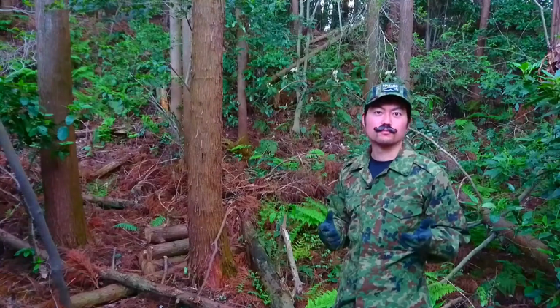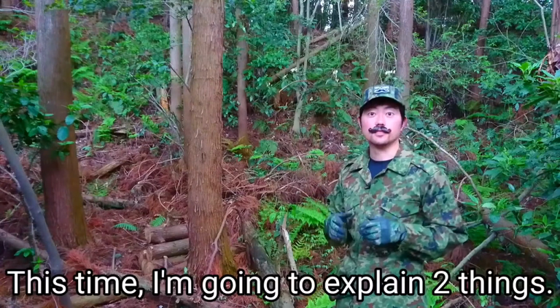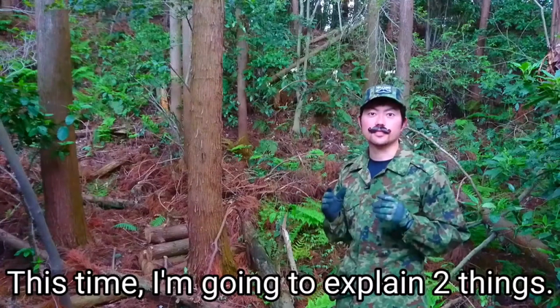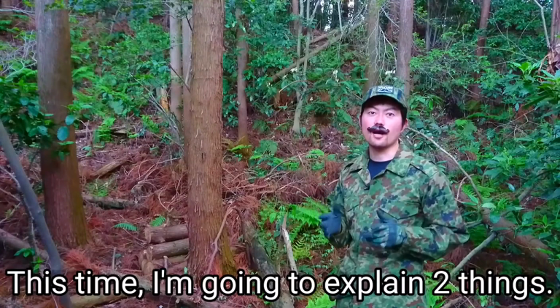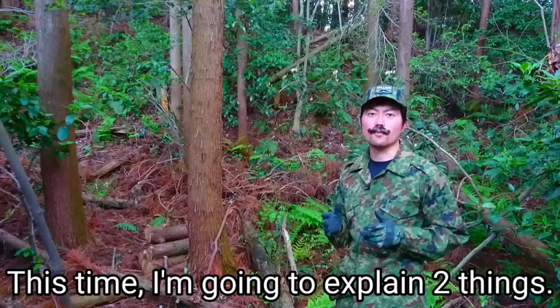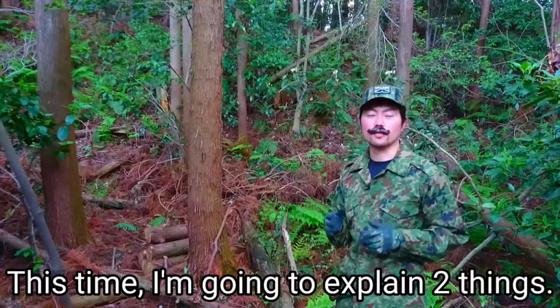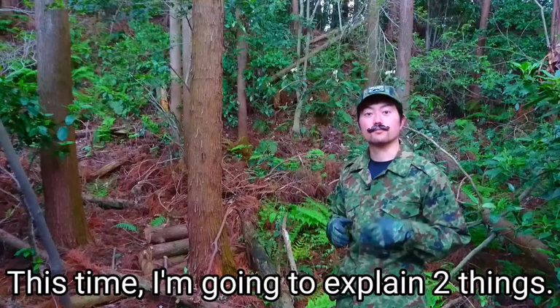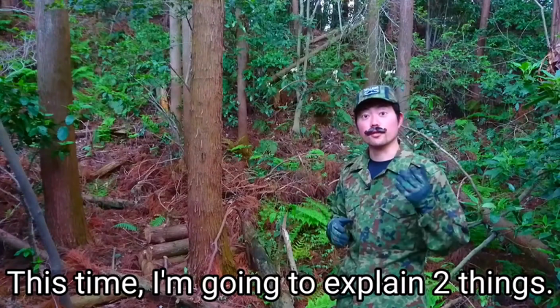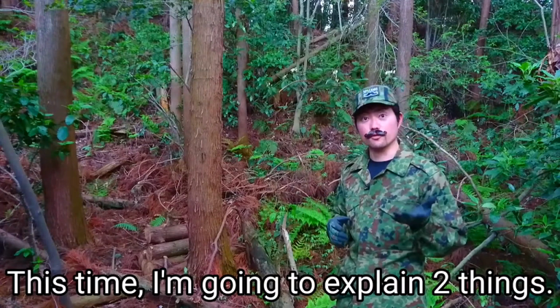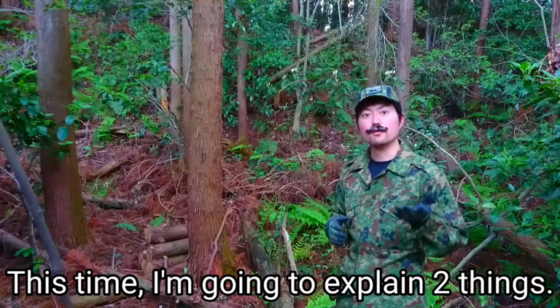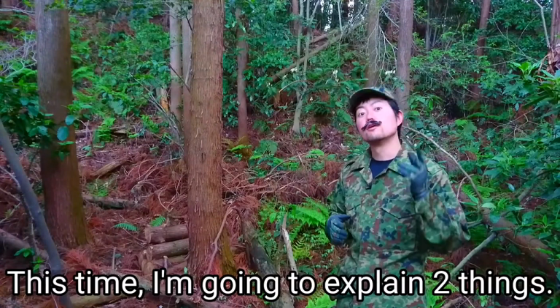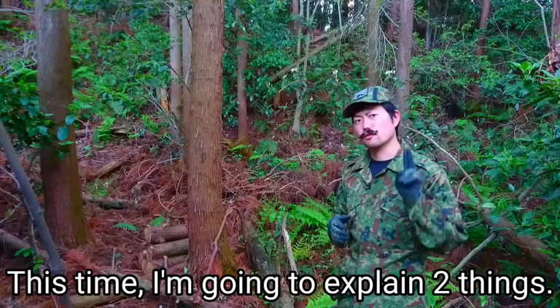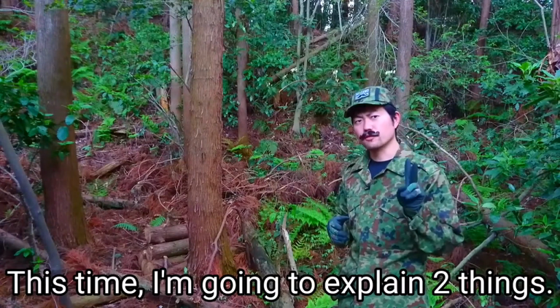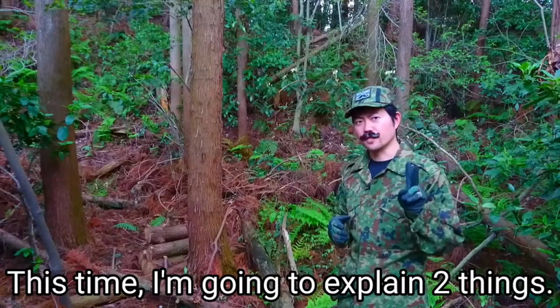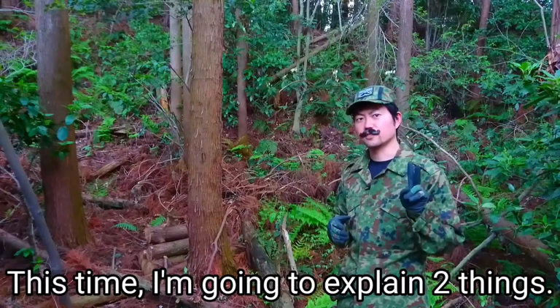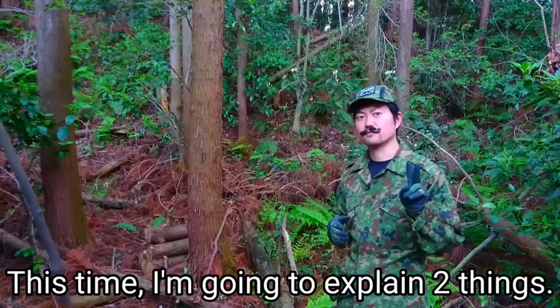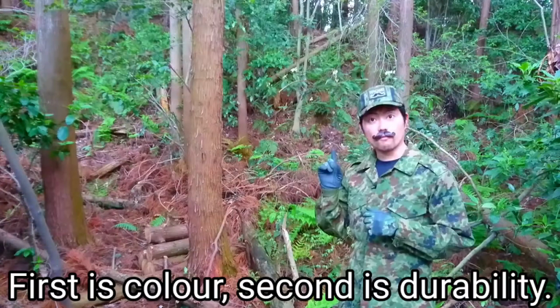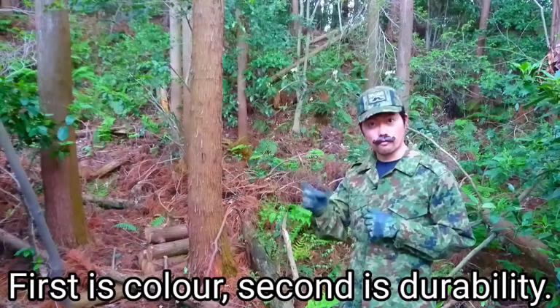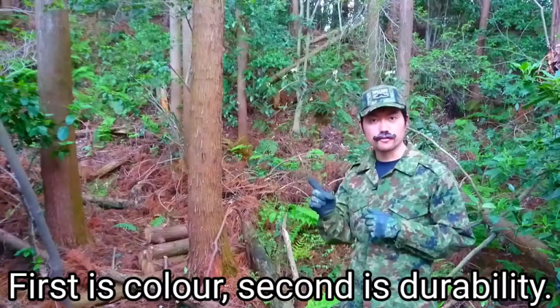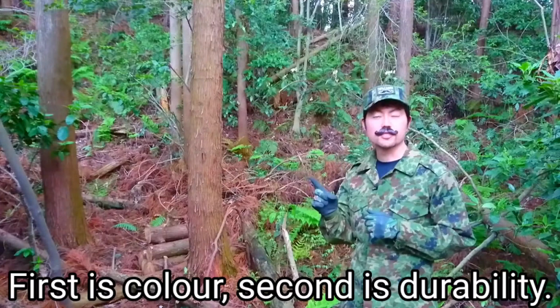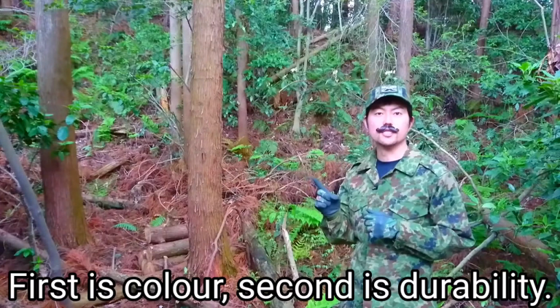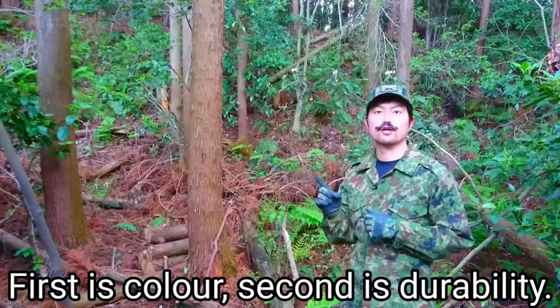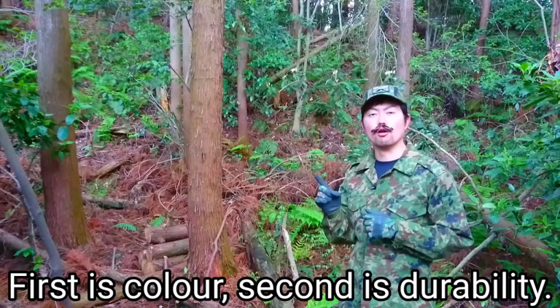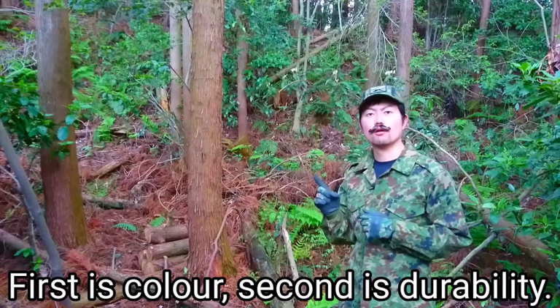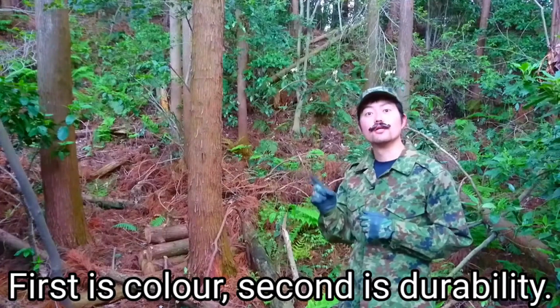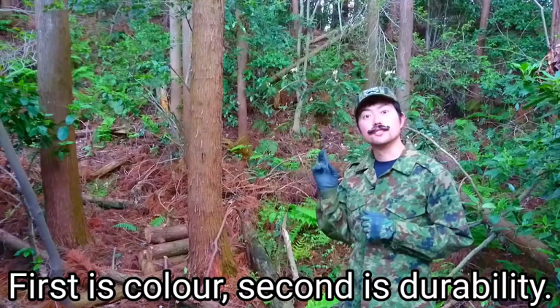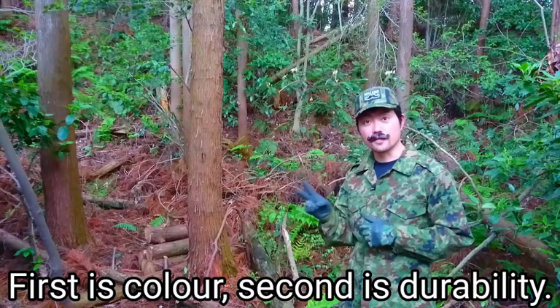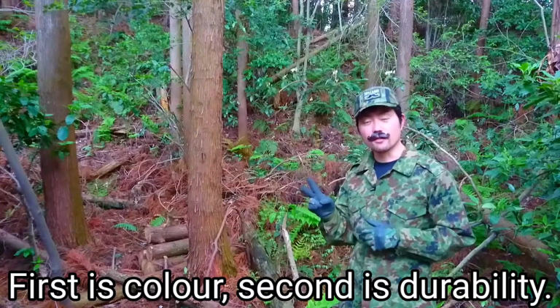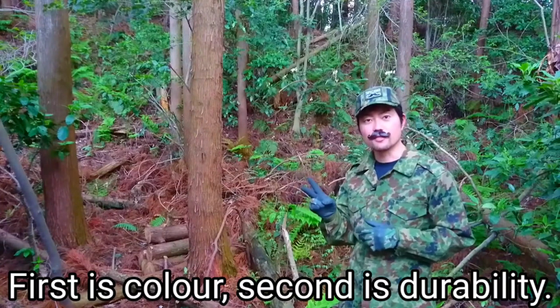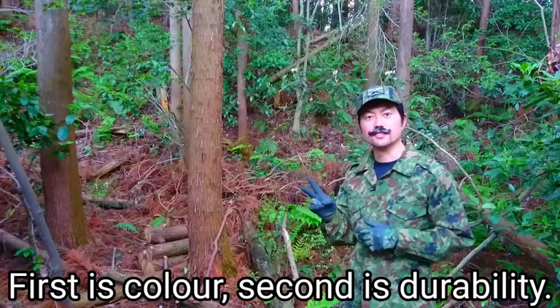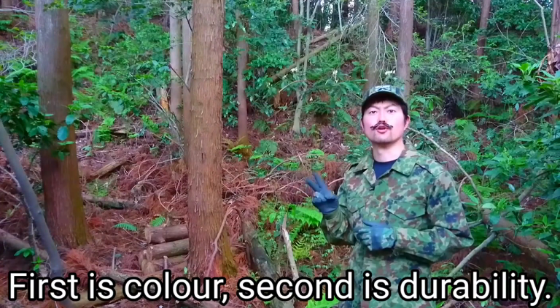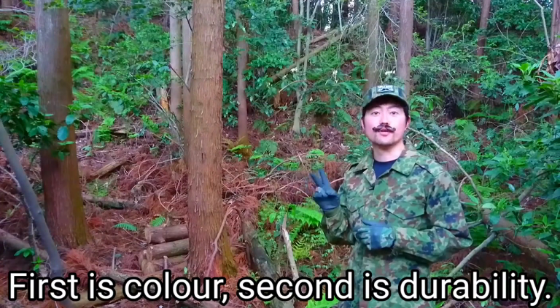This time I'm going to explain two things: first is color, second is durability.